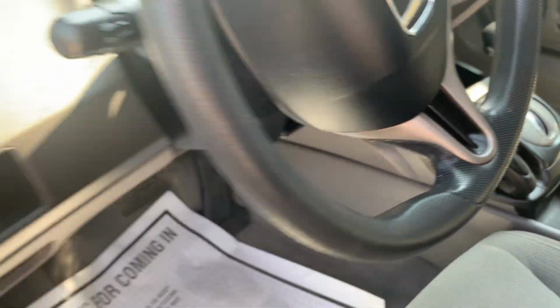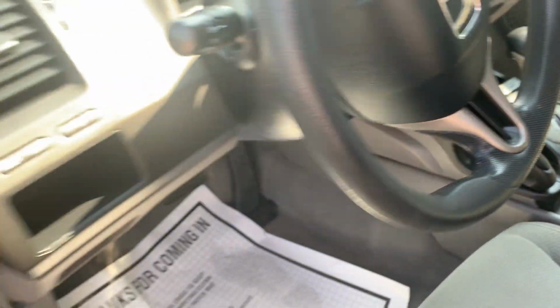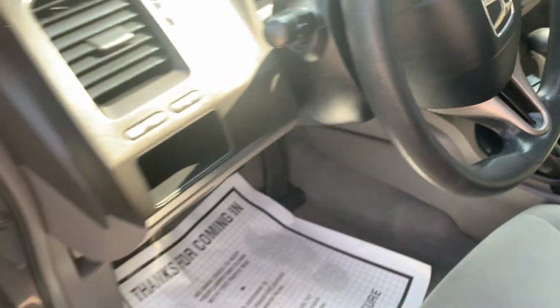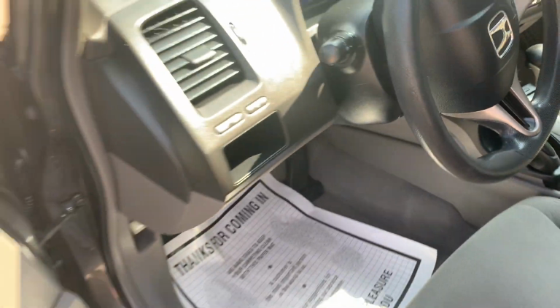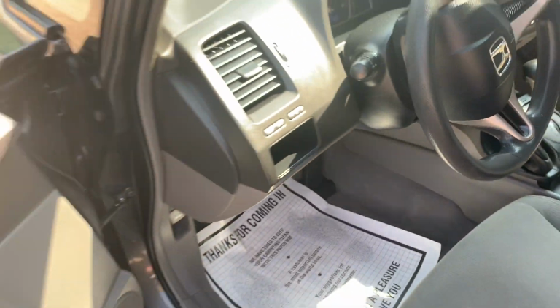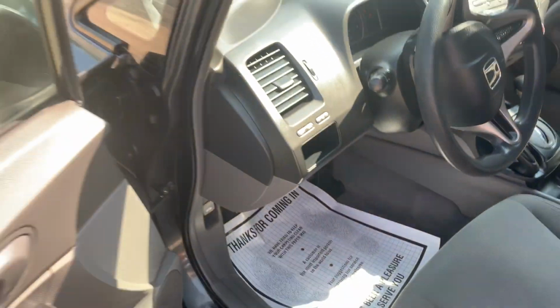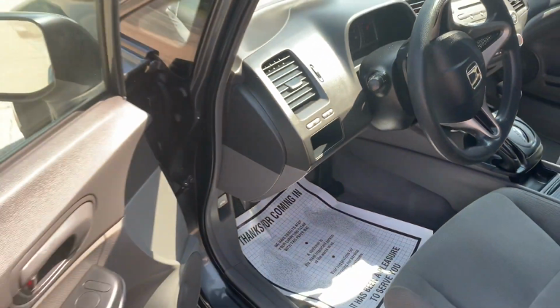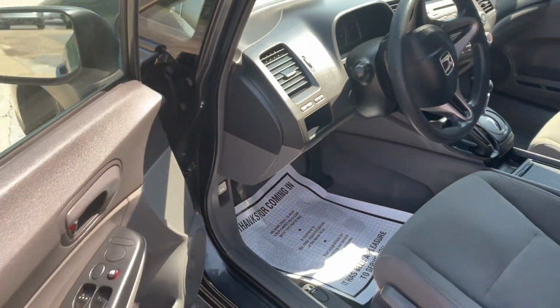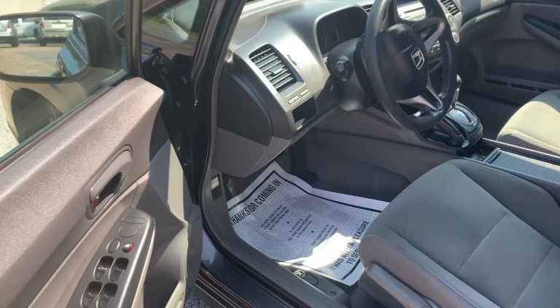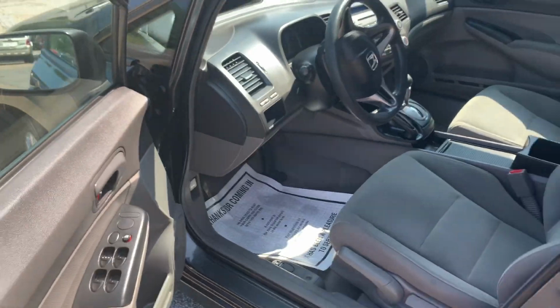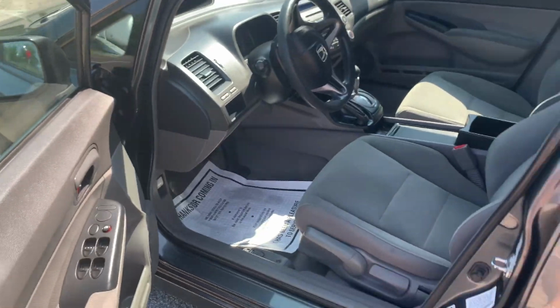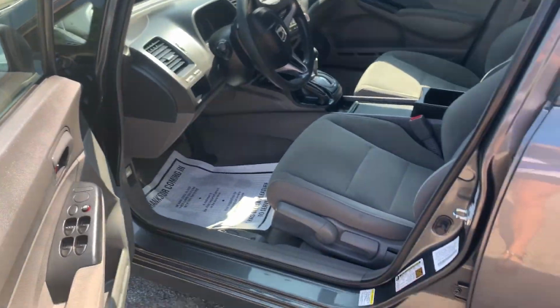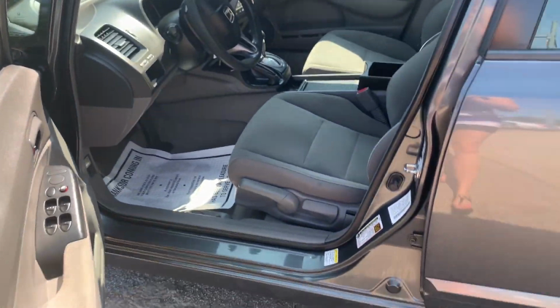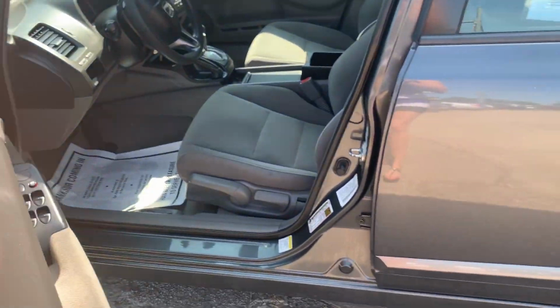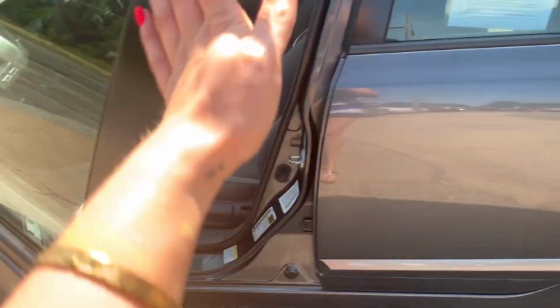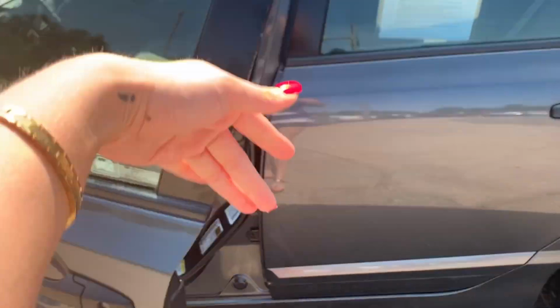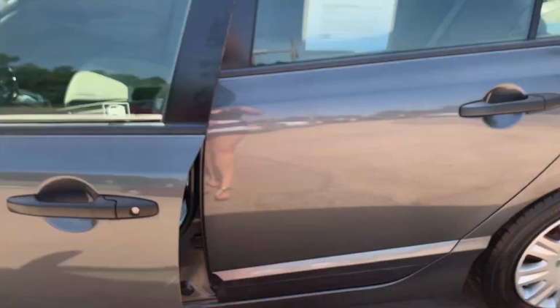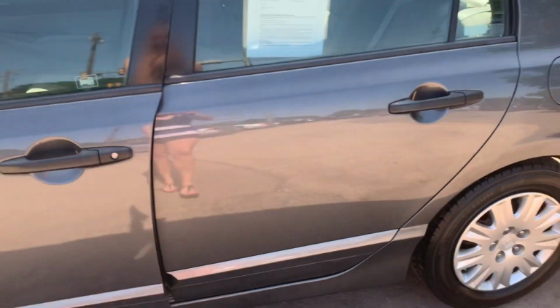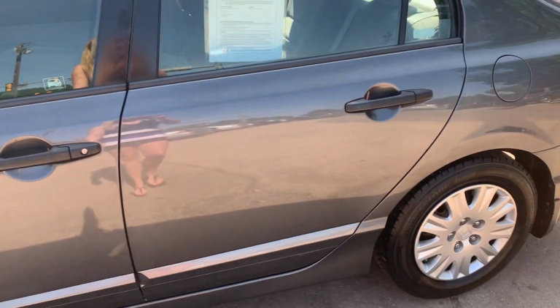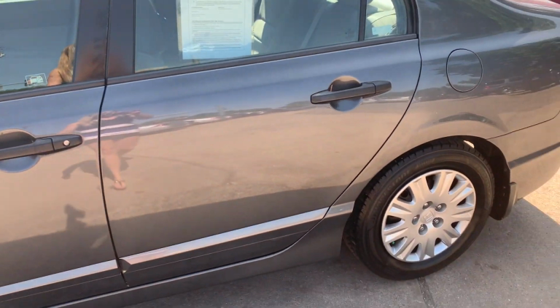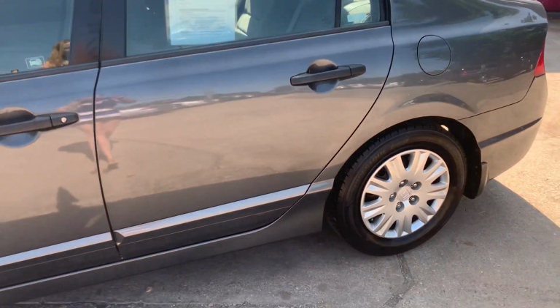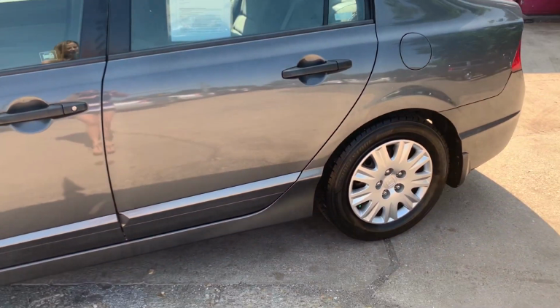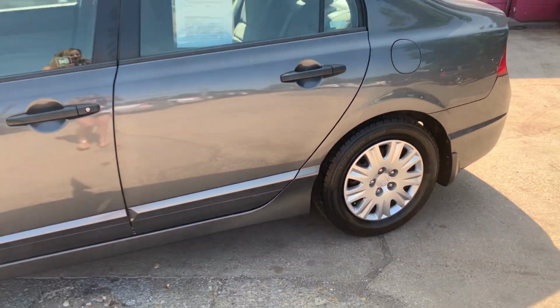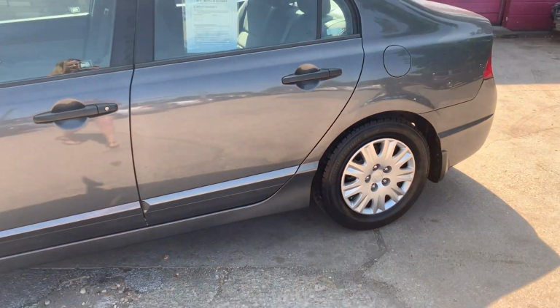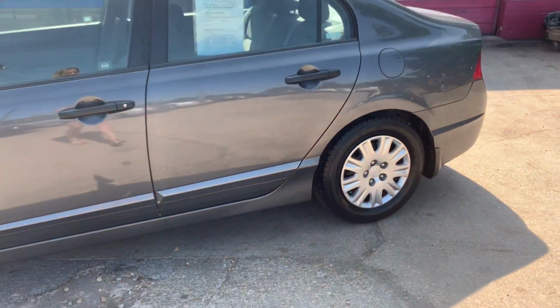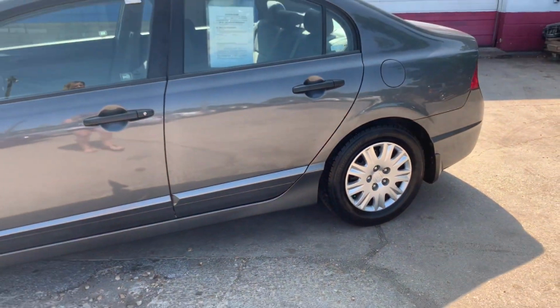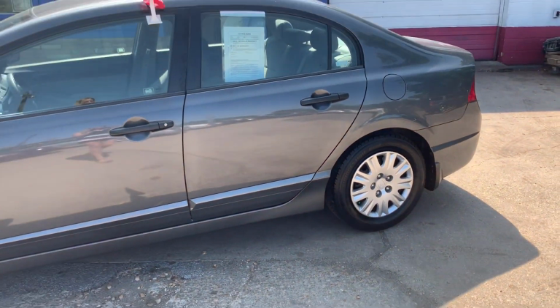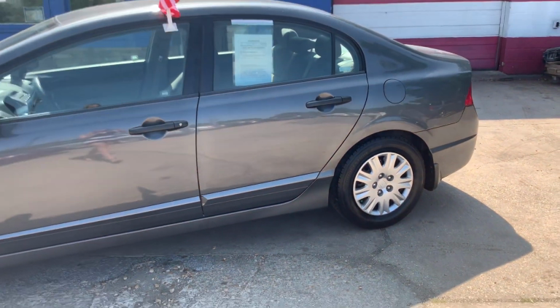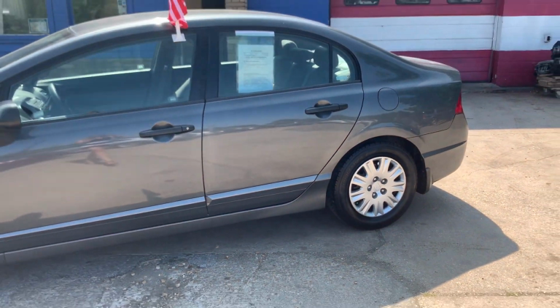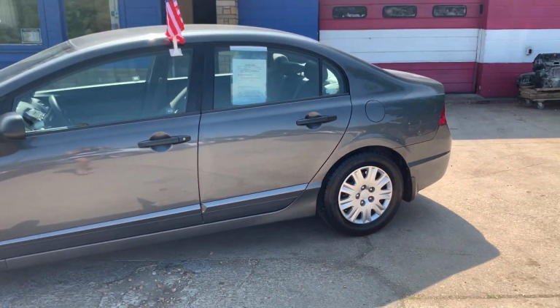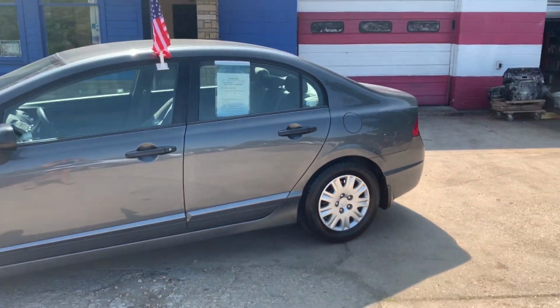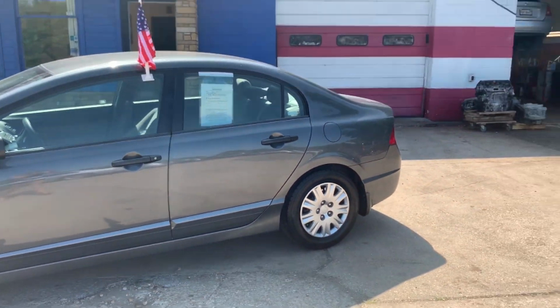You do not want to miss out on this great 2009 Honda Civic. Come and see Alyssa today. Bye you guys.